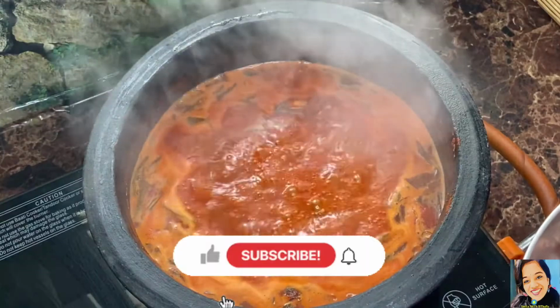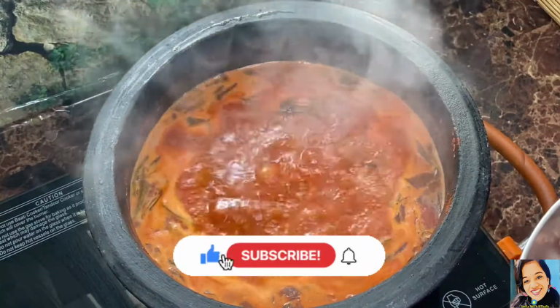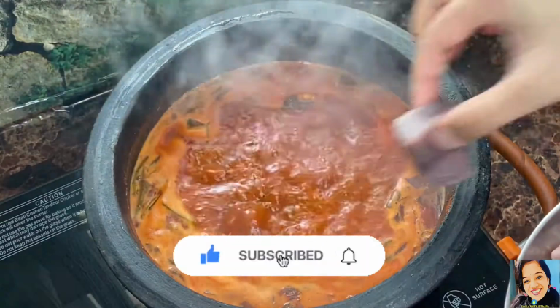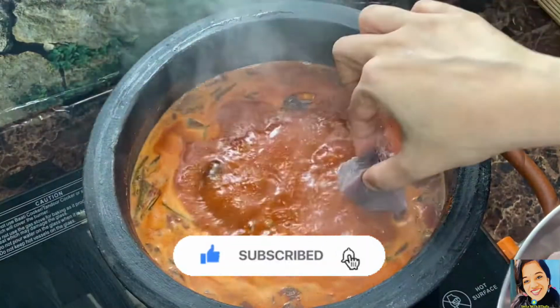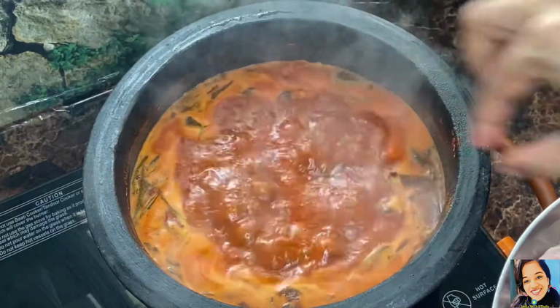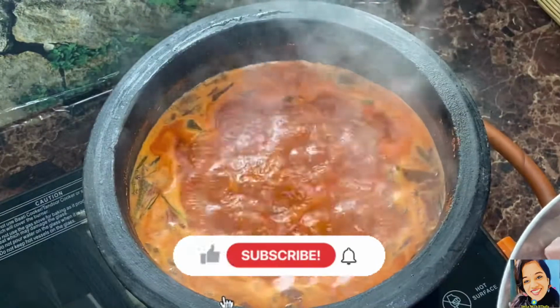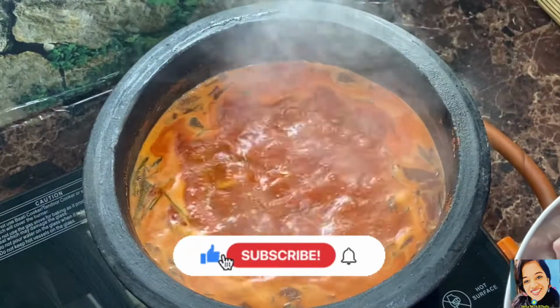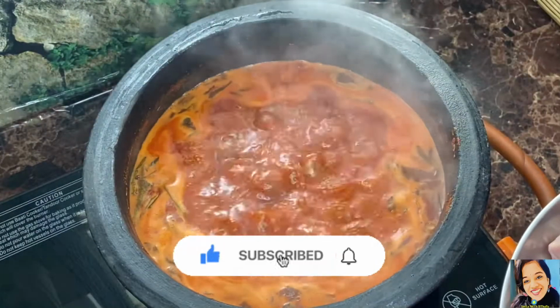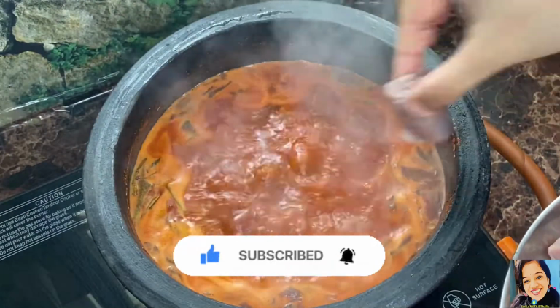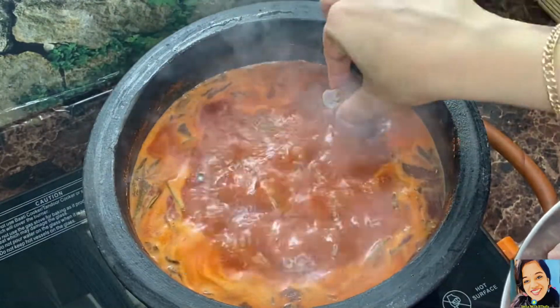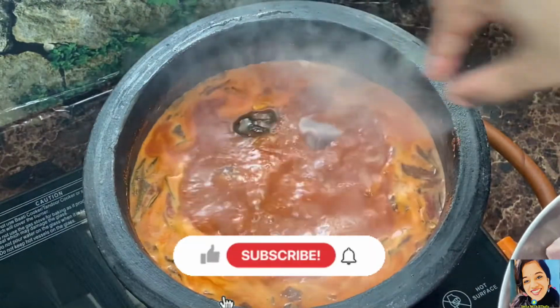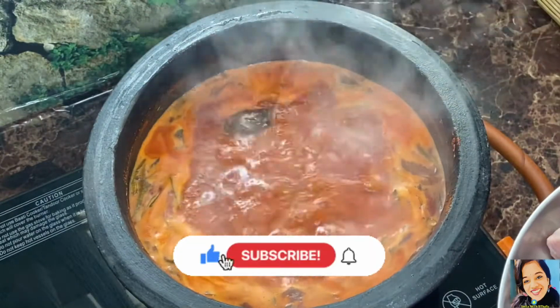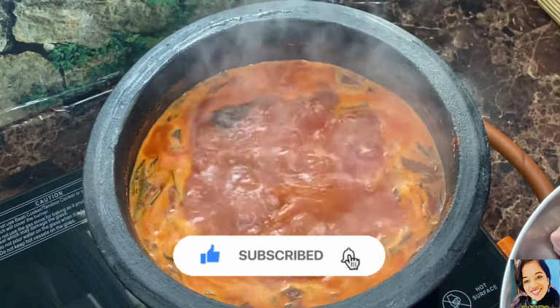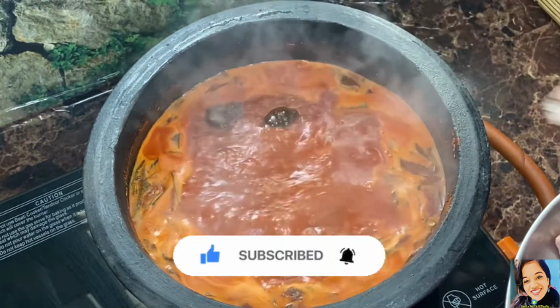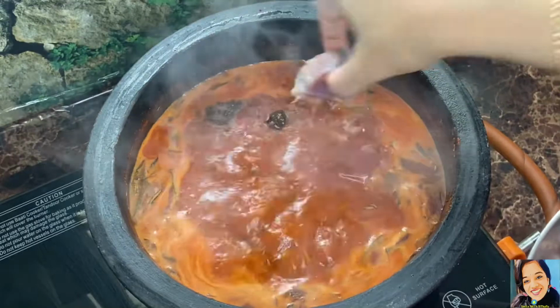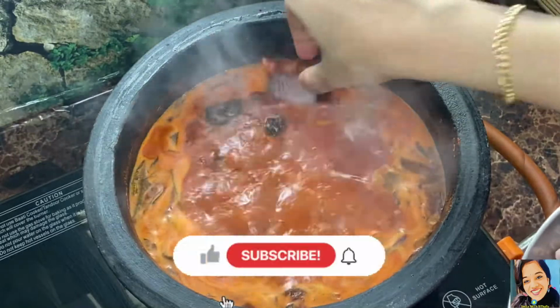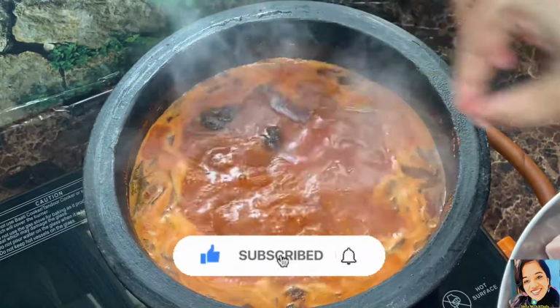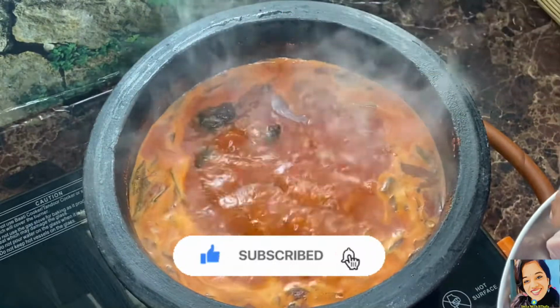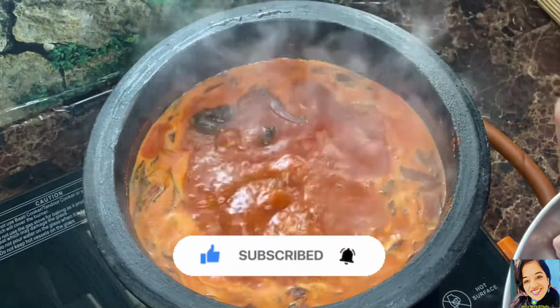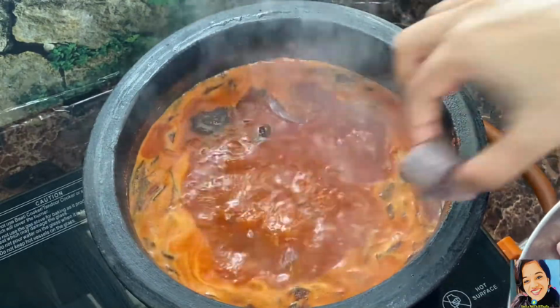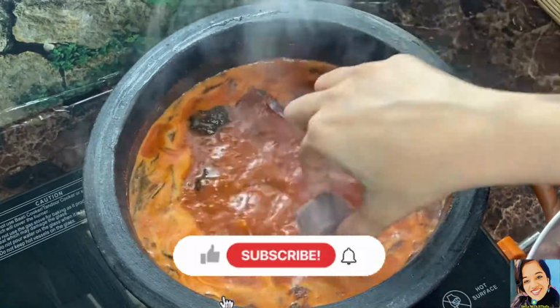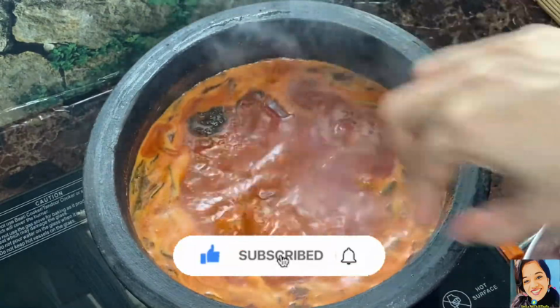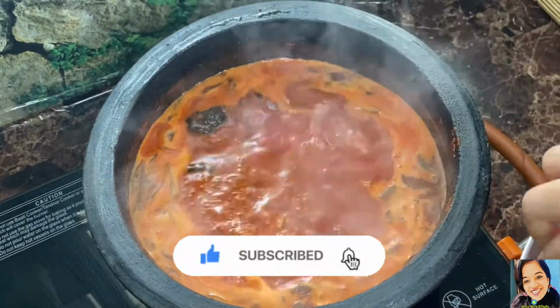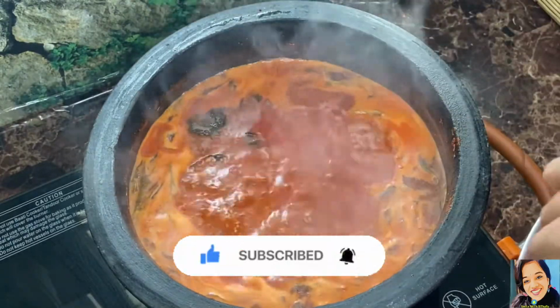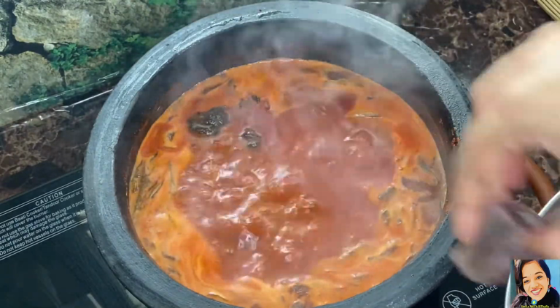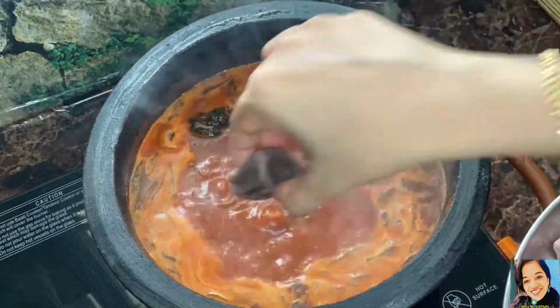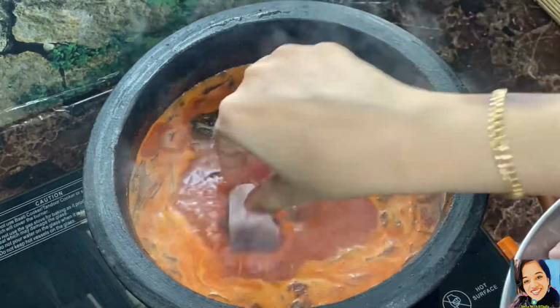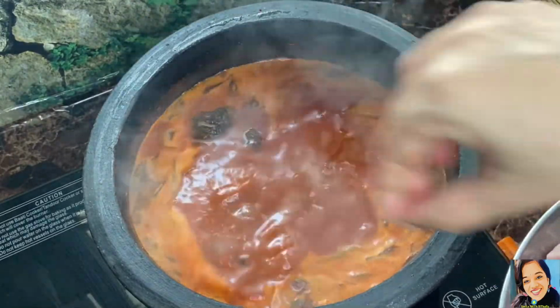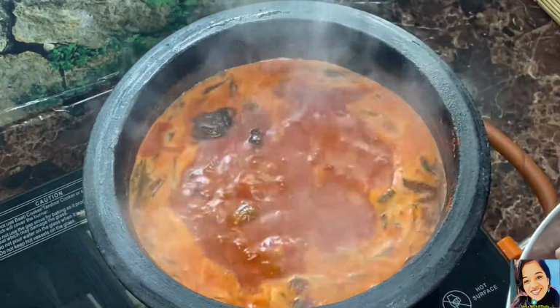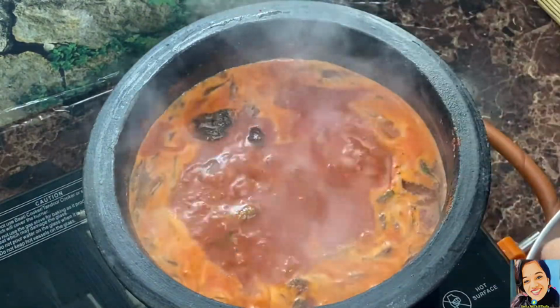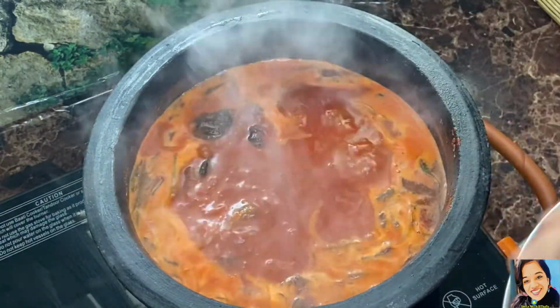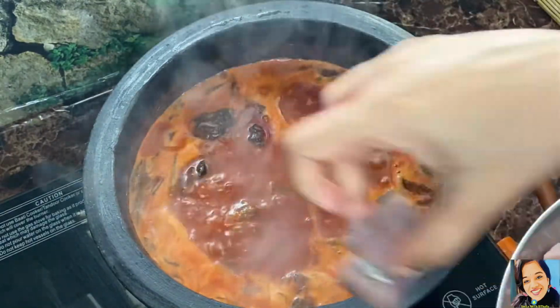Hello, welcome back to my channel. I am here today, and we are going to make a recipe for the meat.